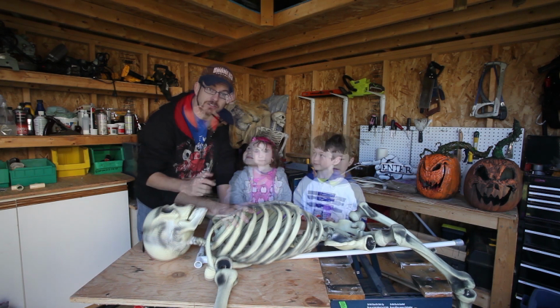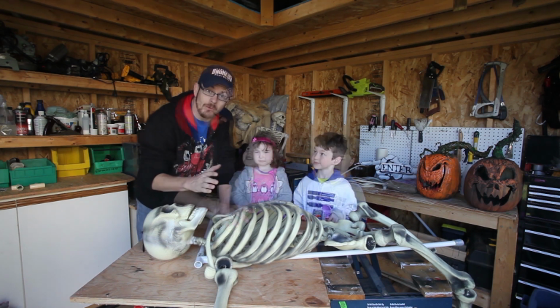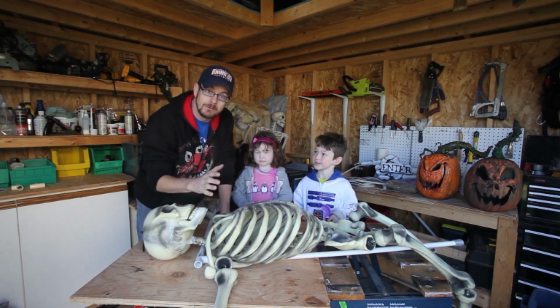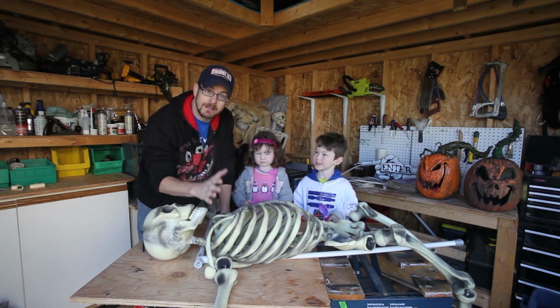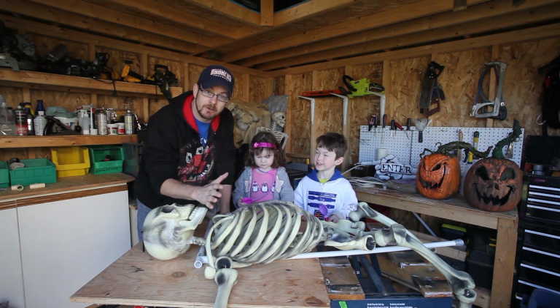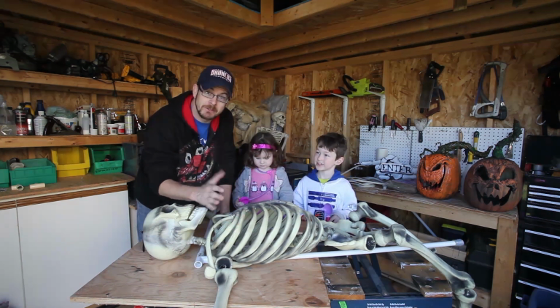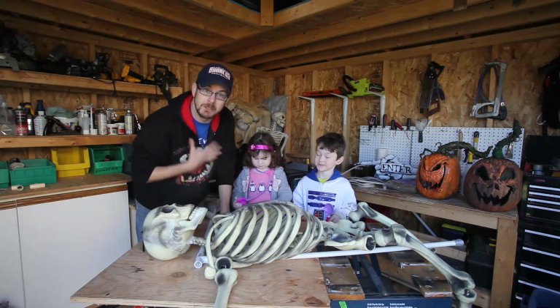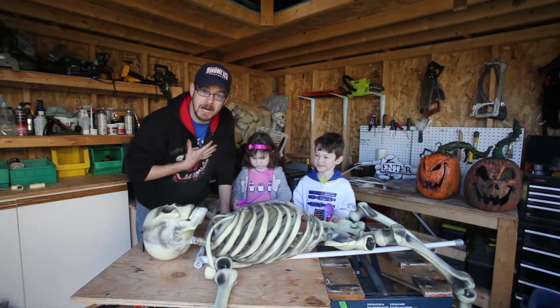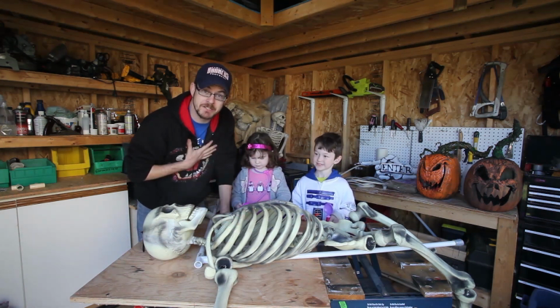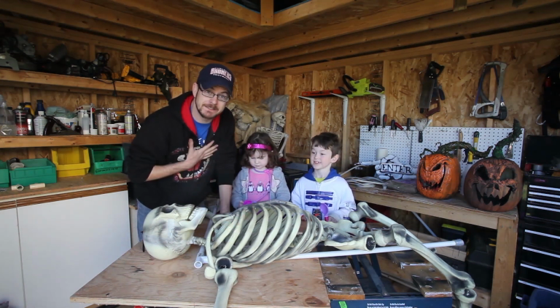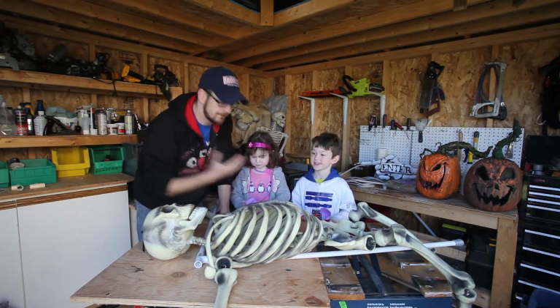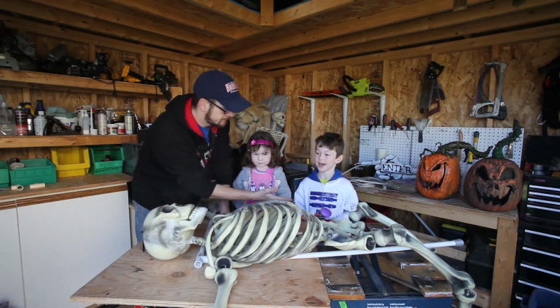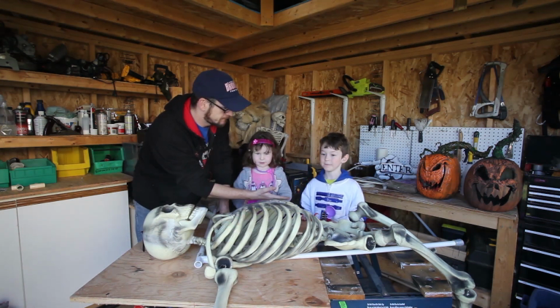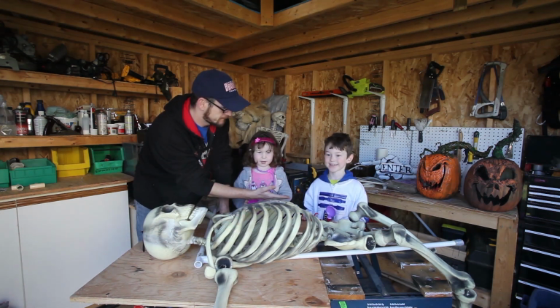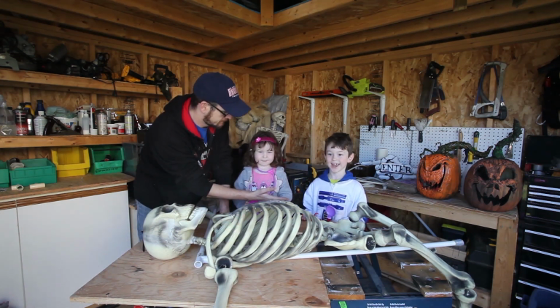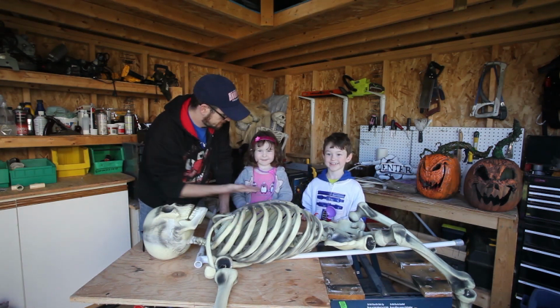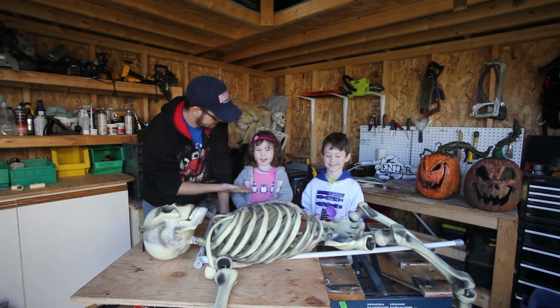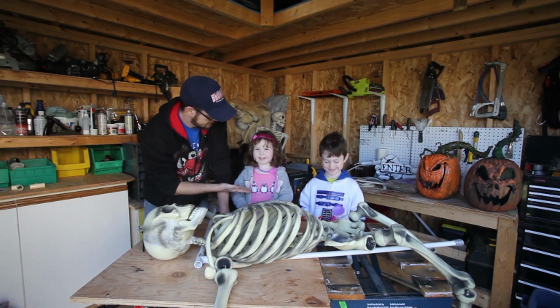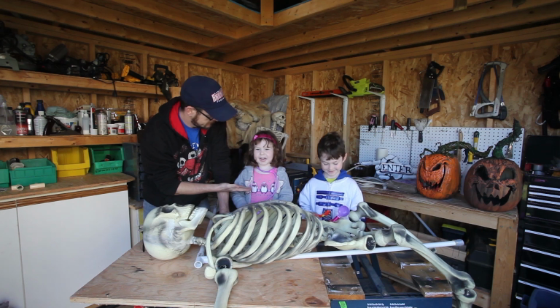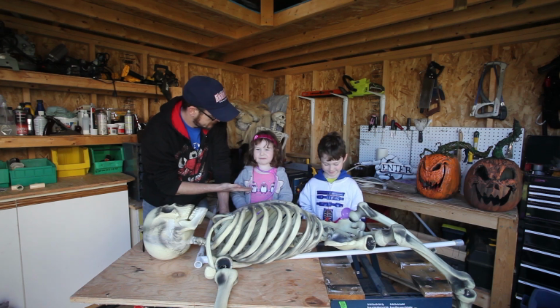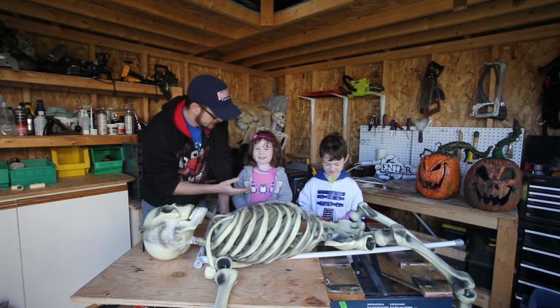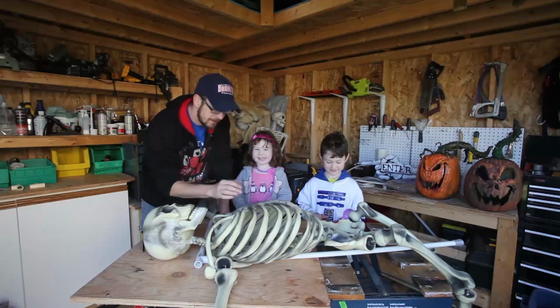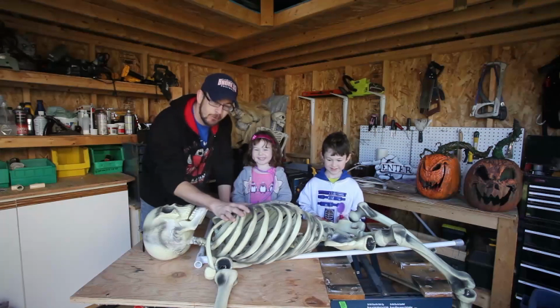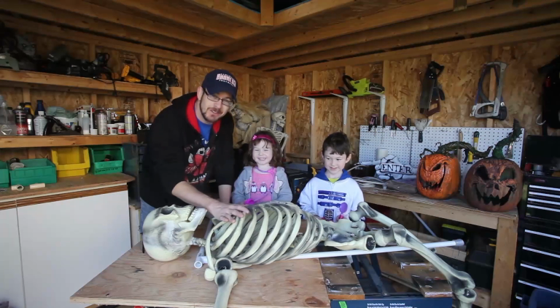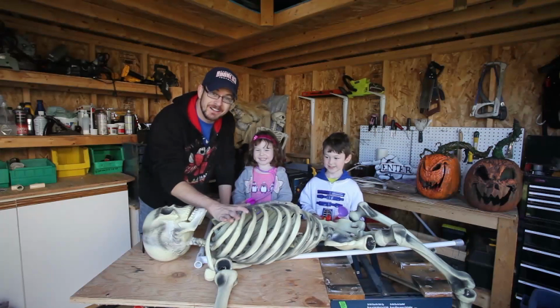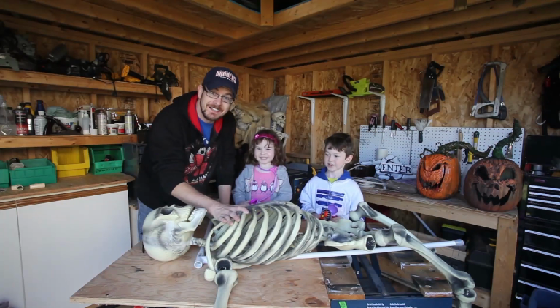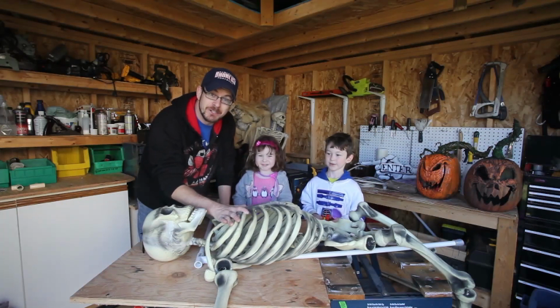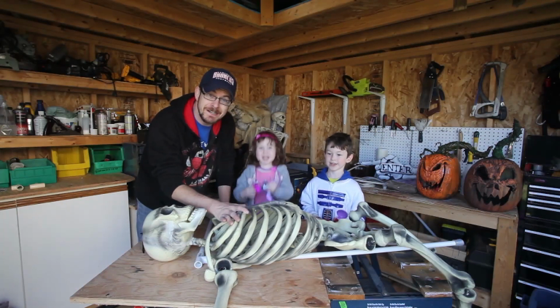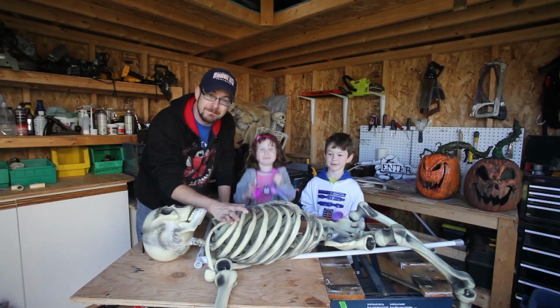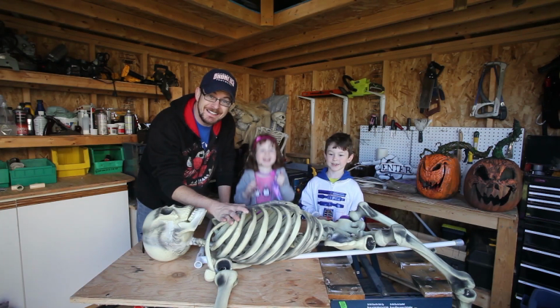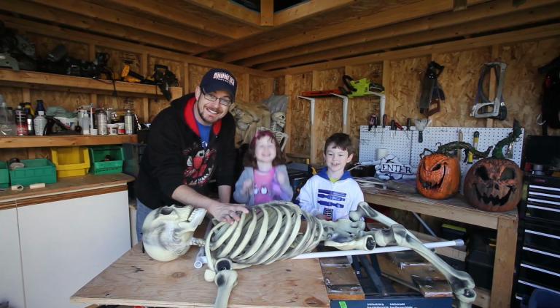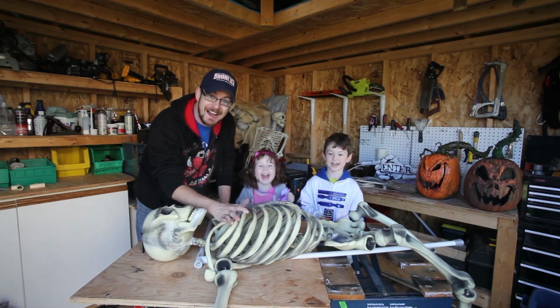So without further ado, I'm Sean Kent. I'm Max Kent. I'm Annabelle Kent. And we're the Creepy Kents!